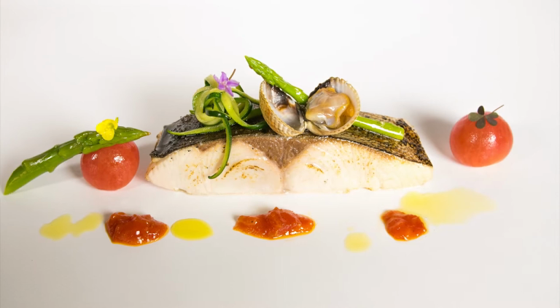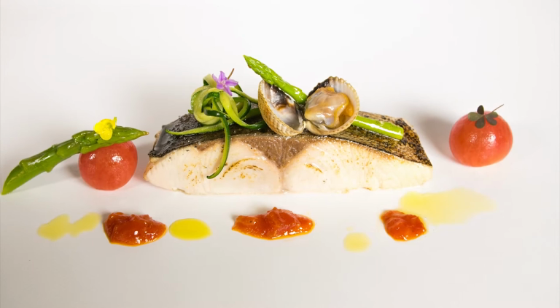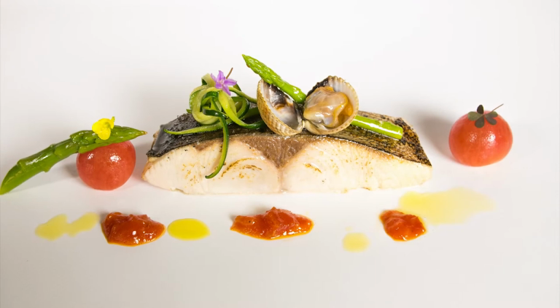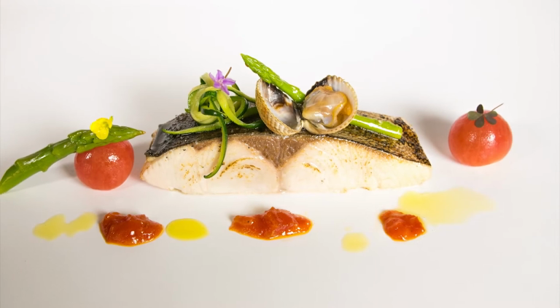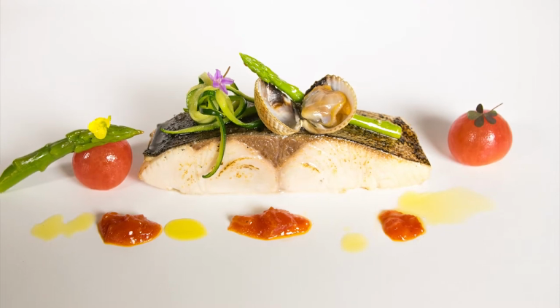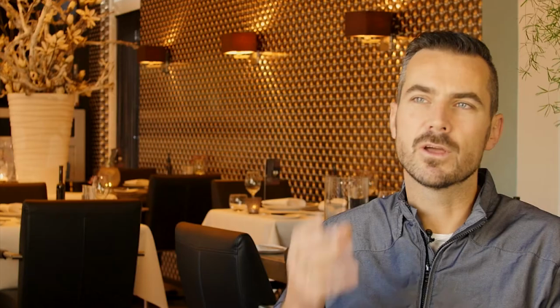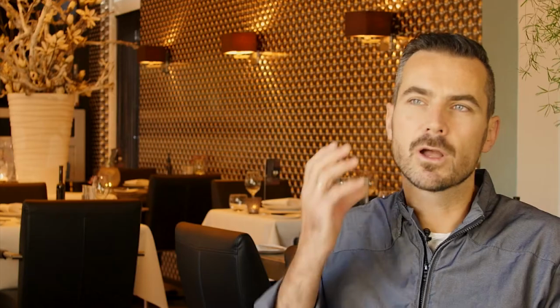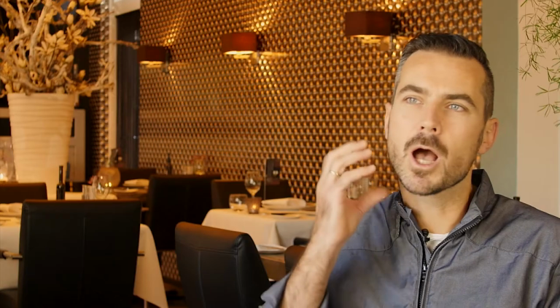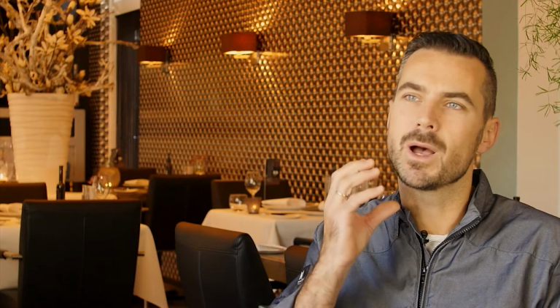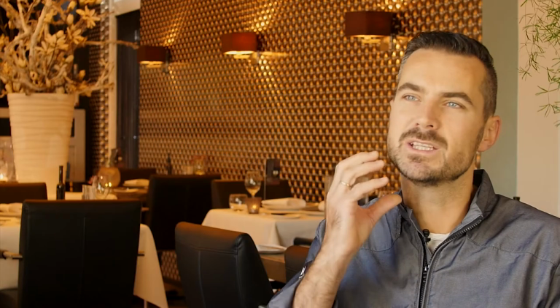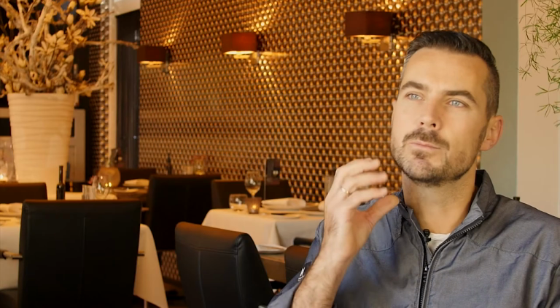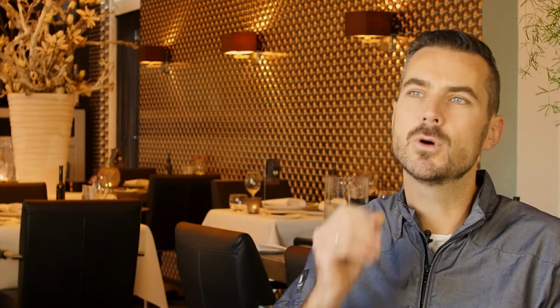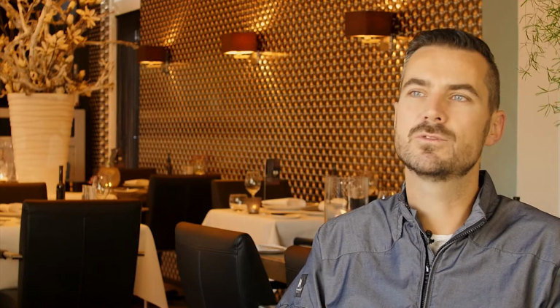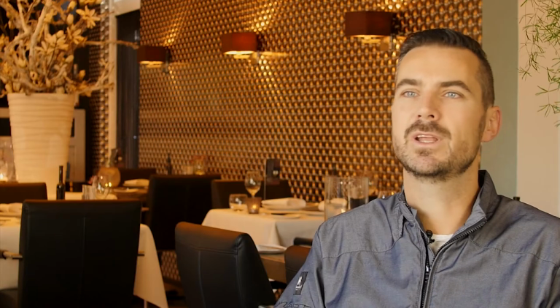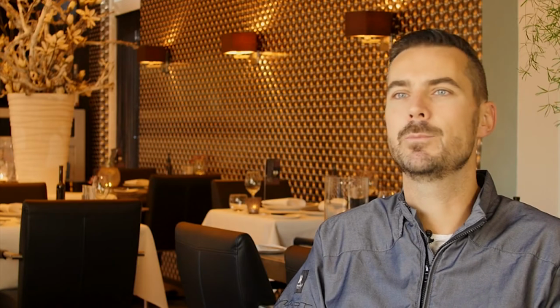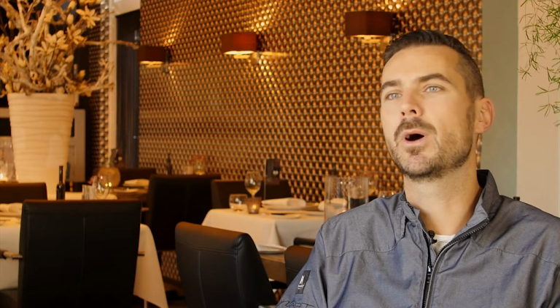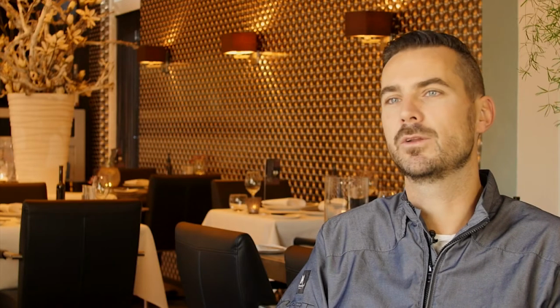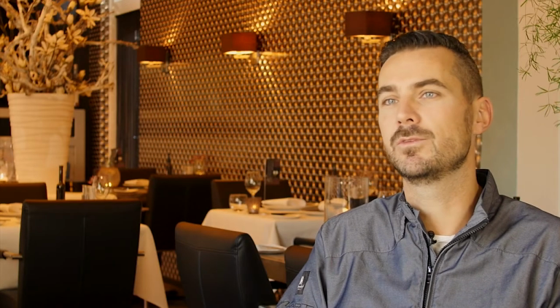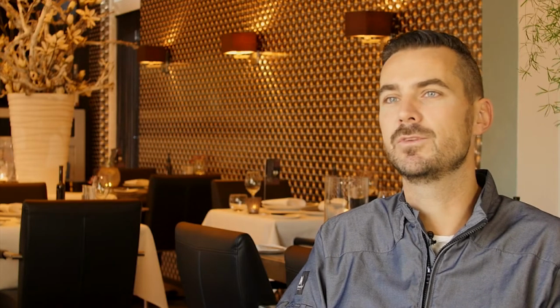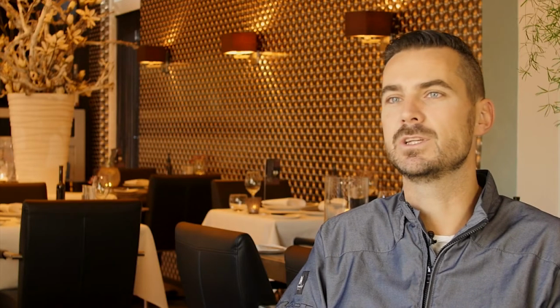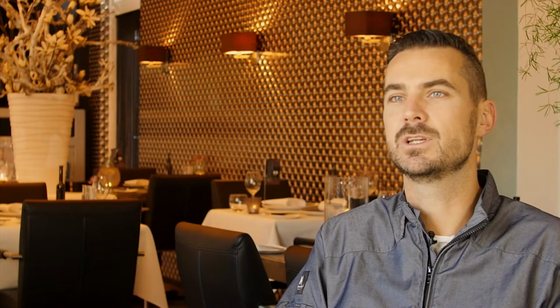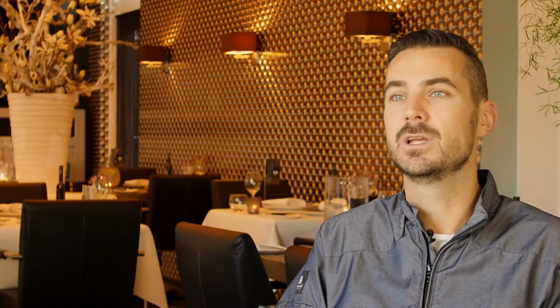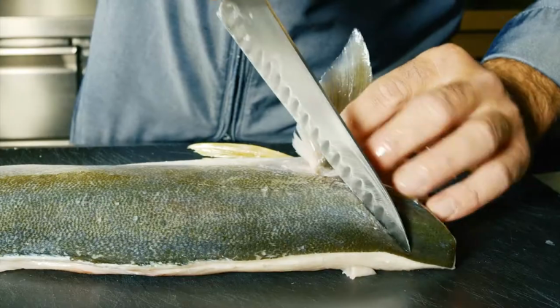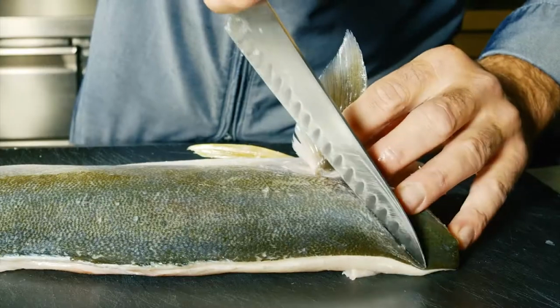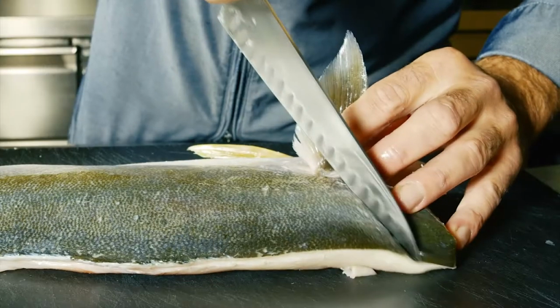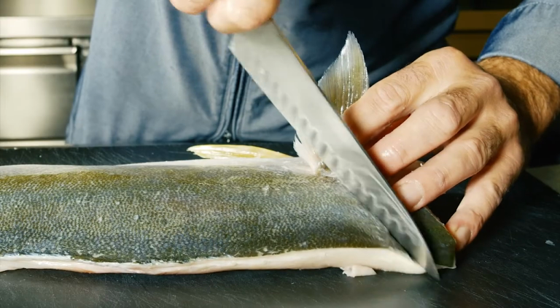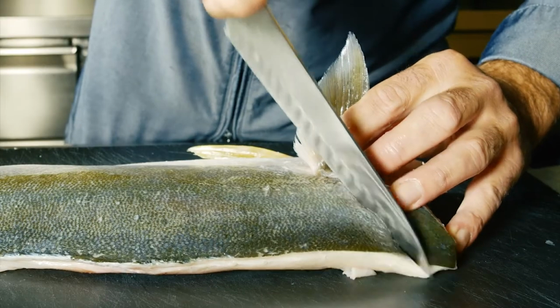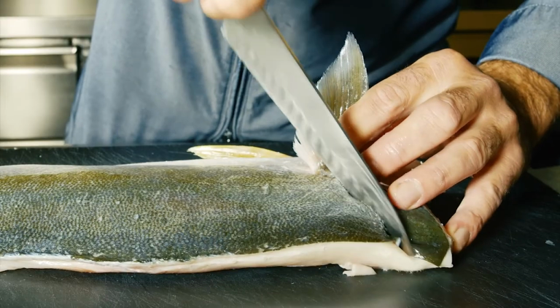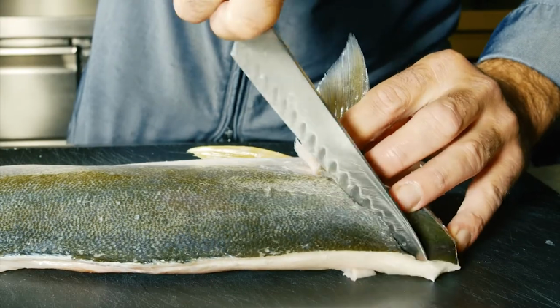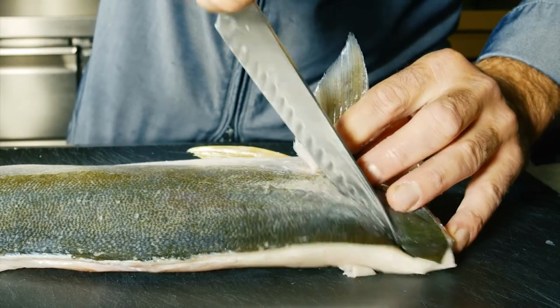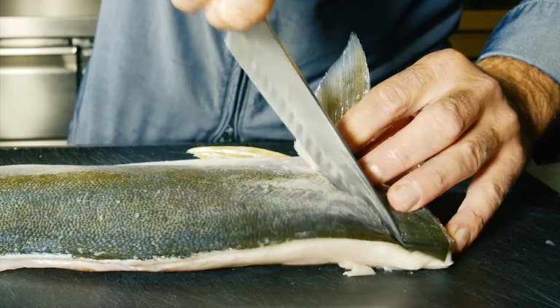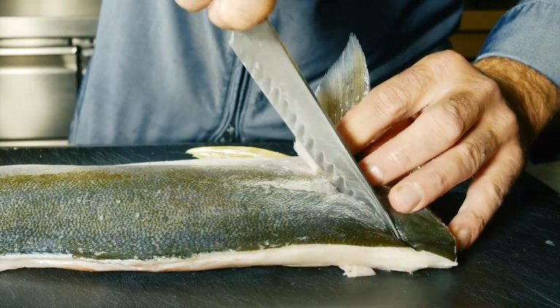The Kama is the most fatty part of the fish — it's great on the barbecue.